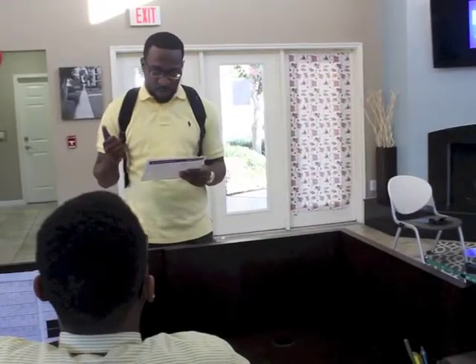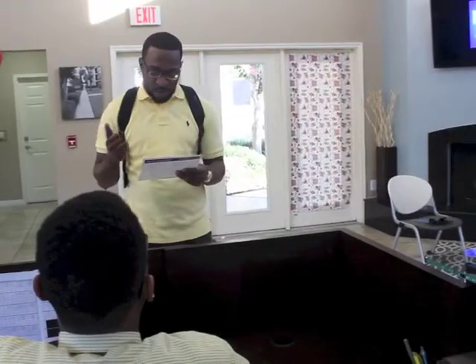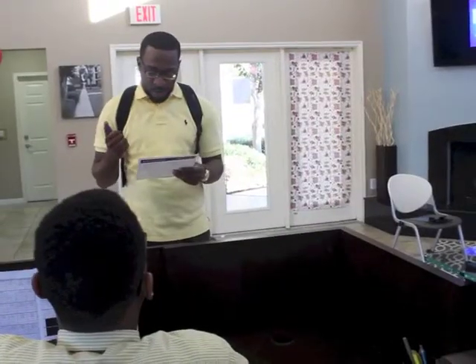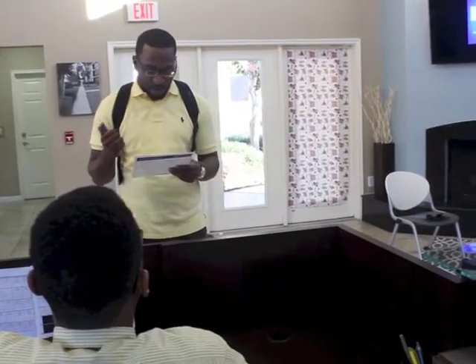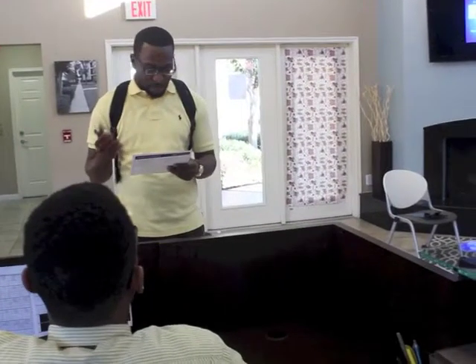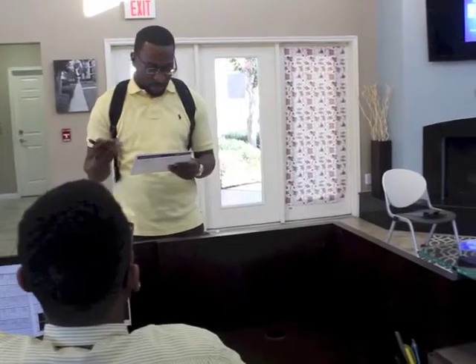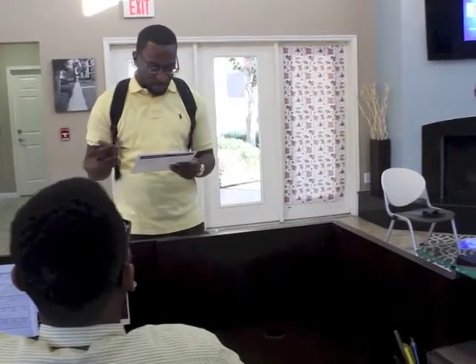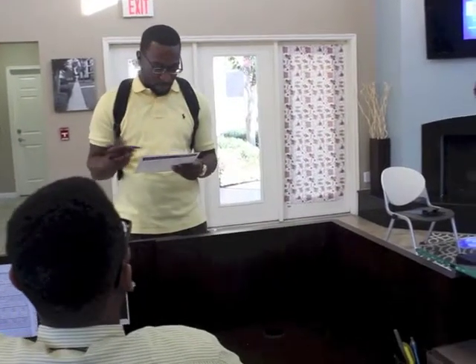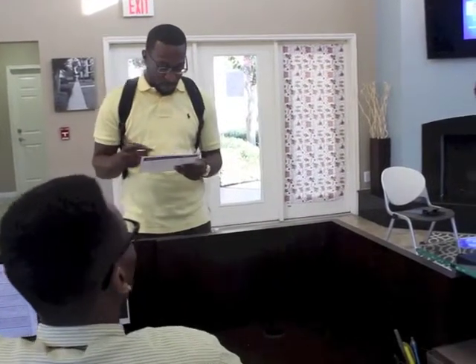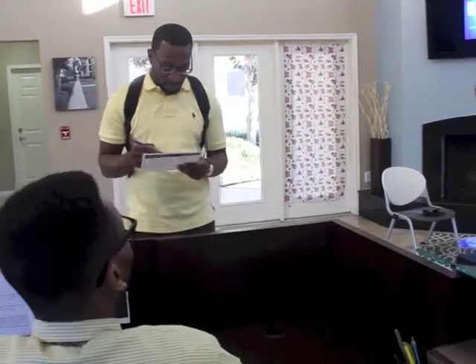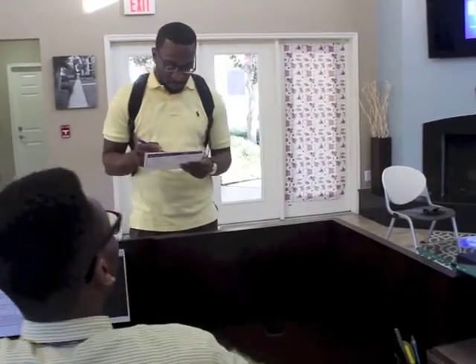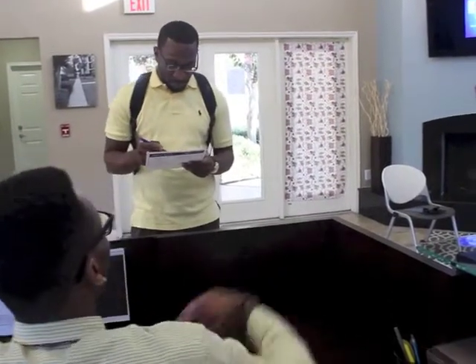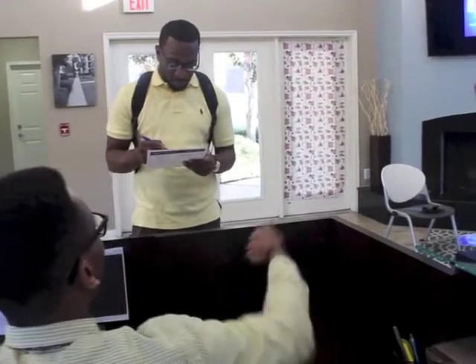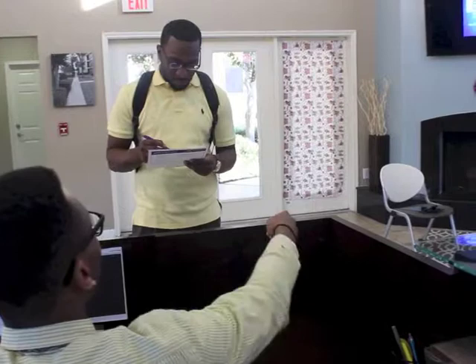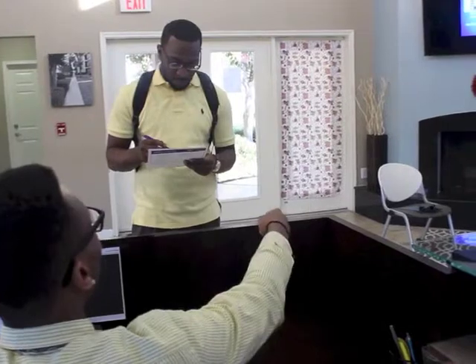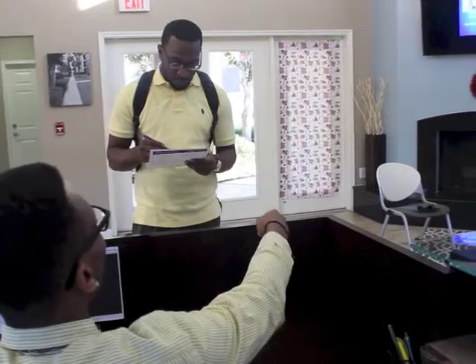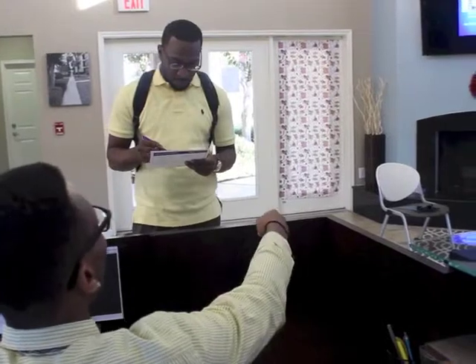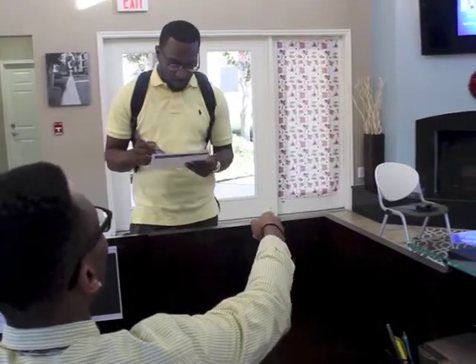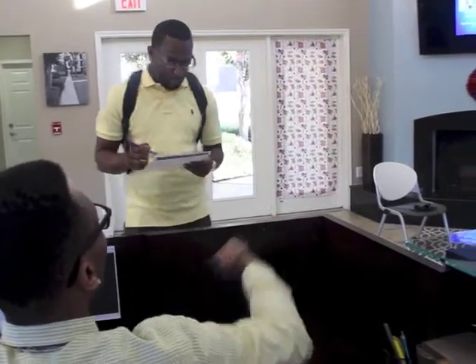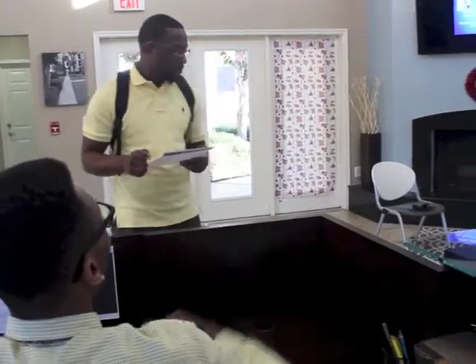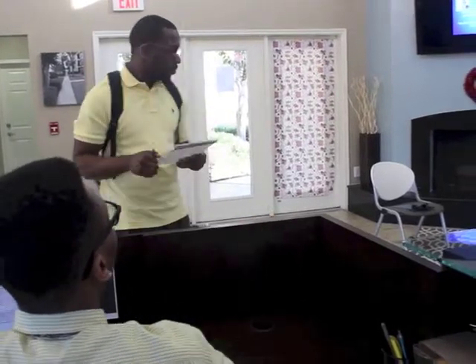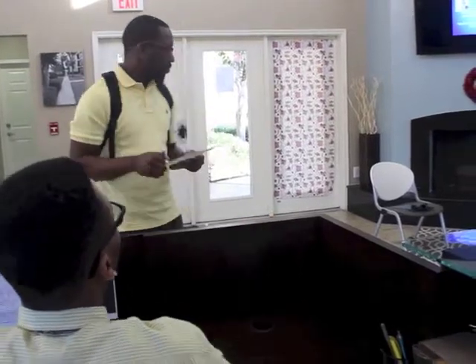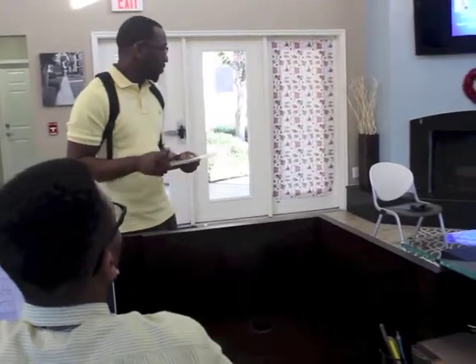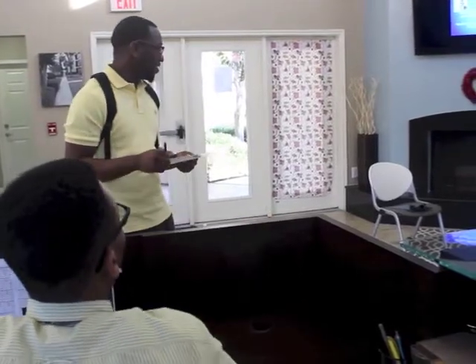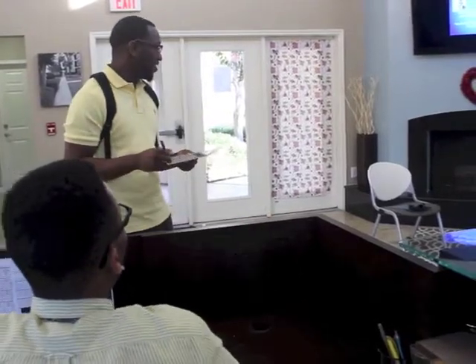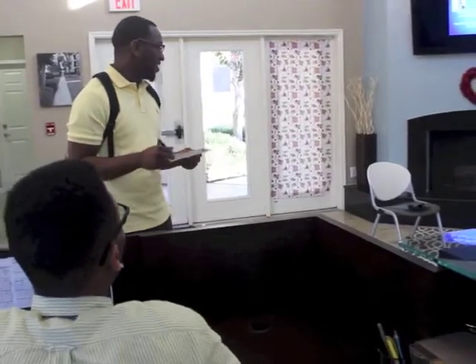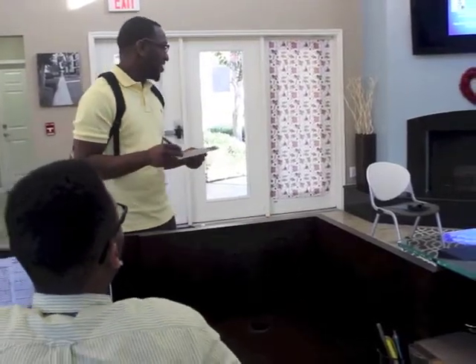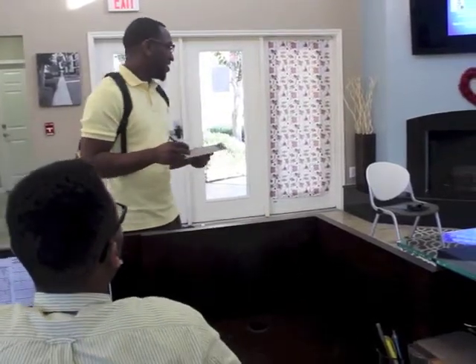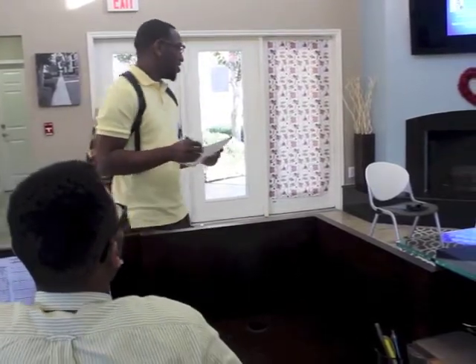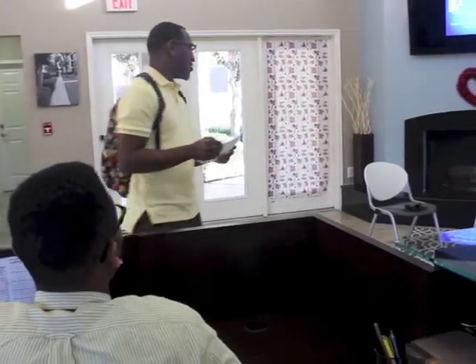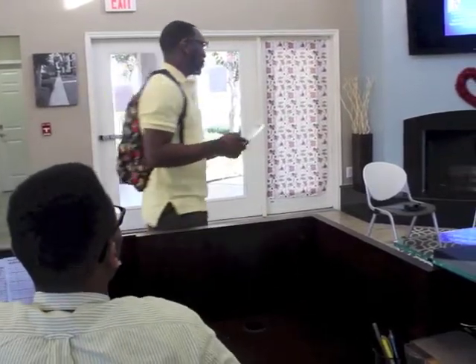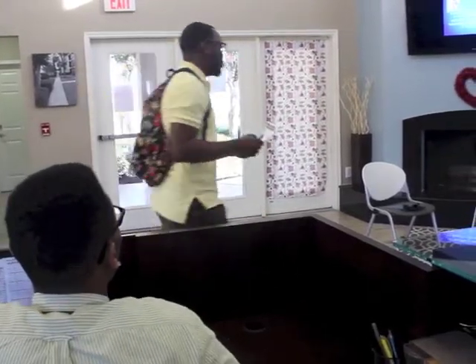All right, sir. You can just take a seat right over here and fill out the application.